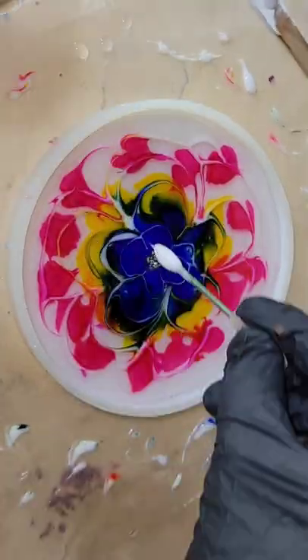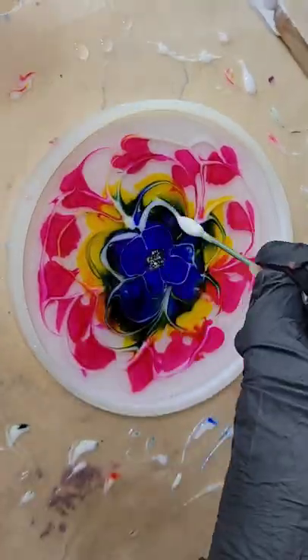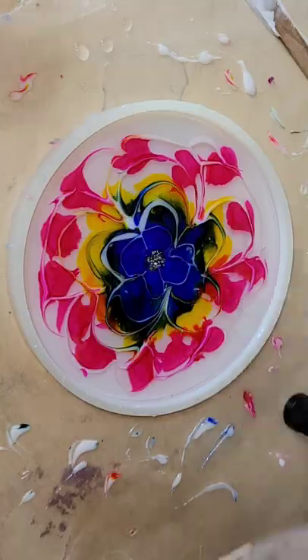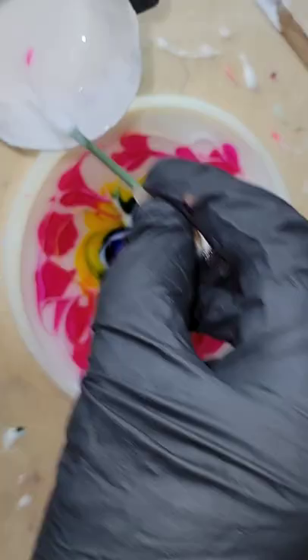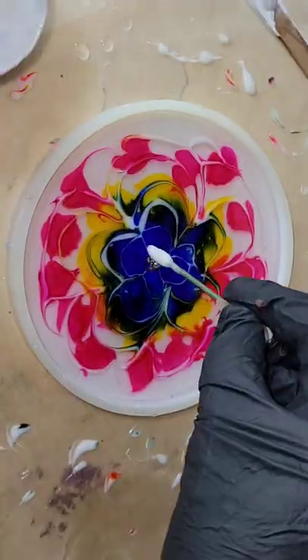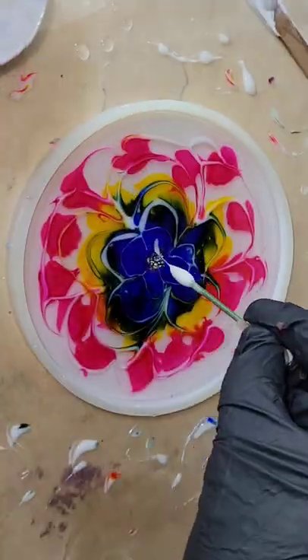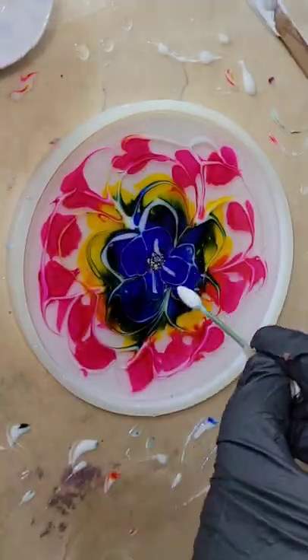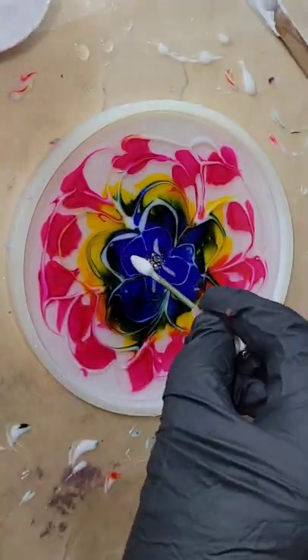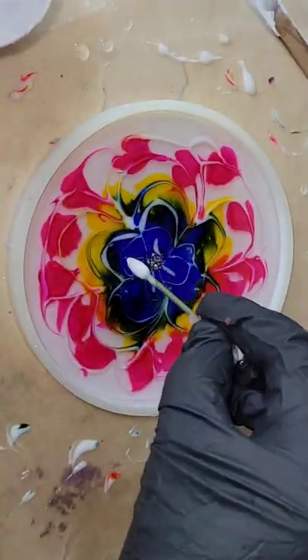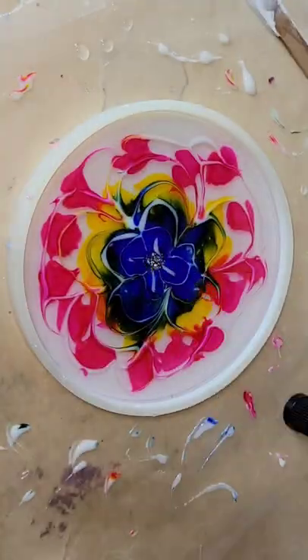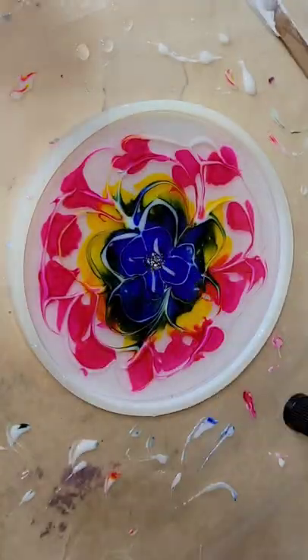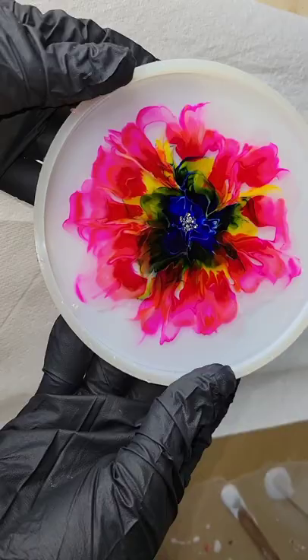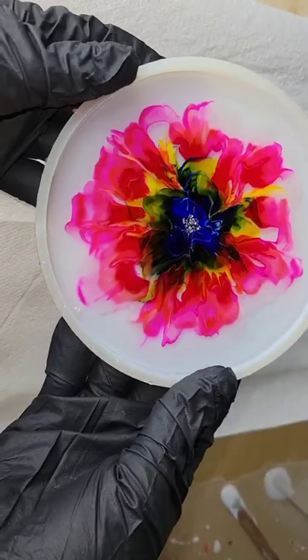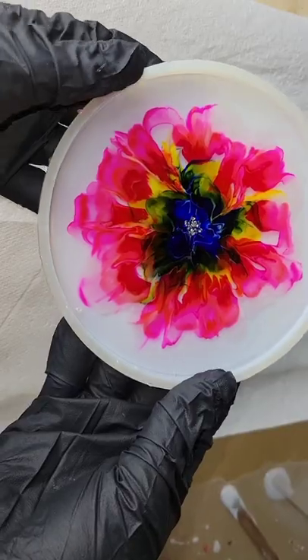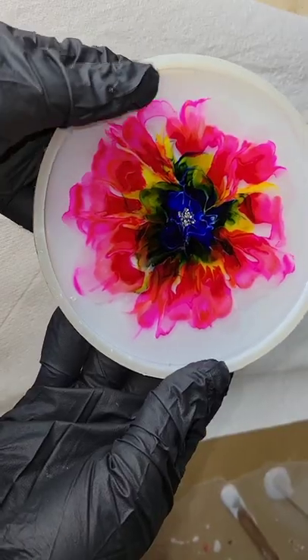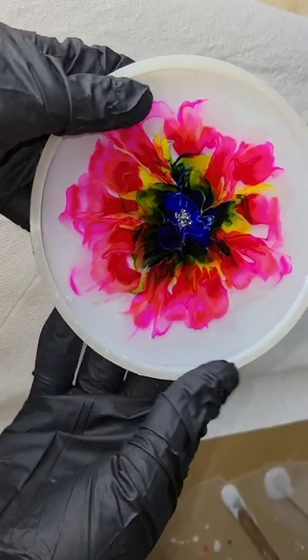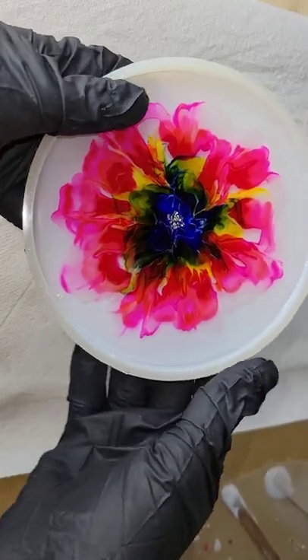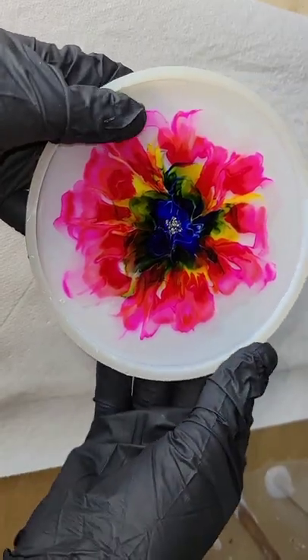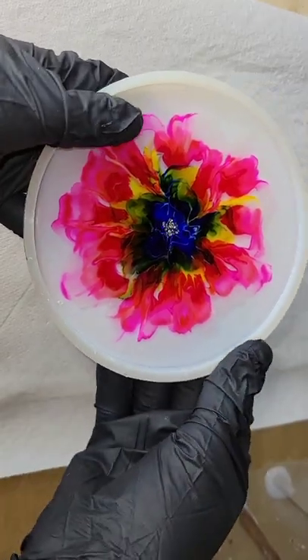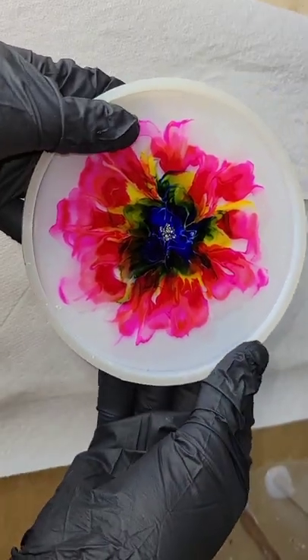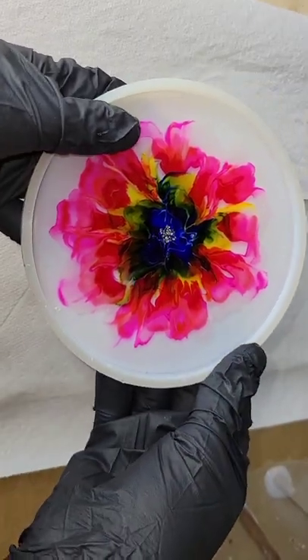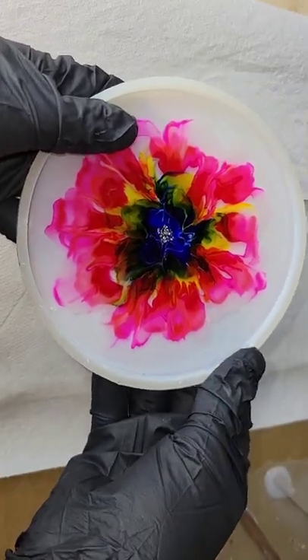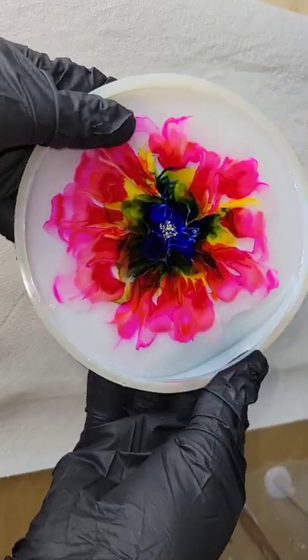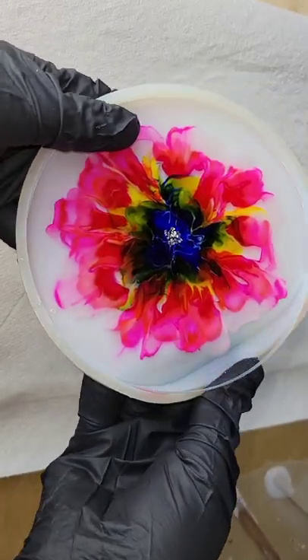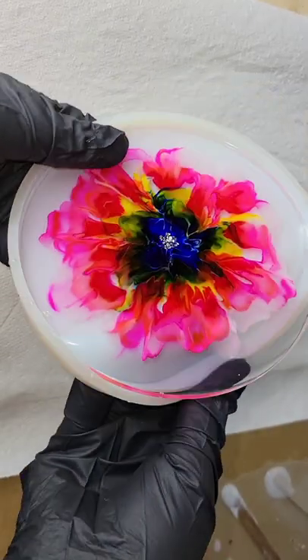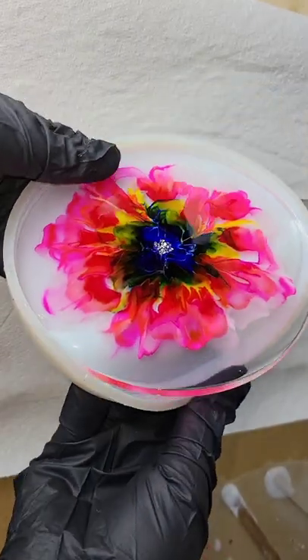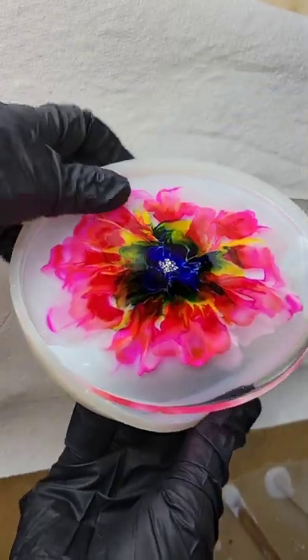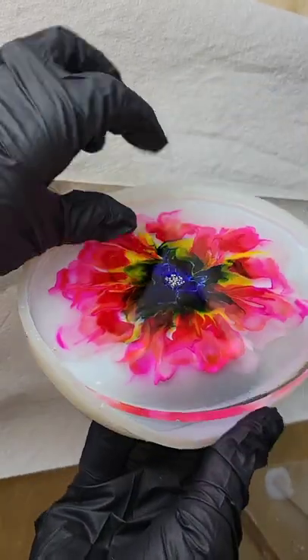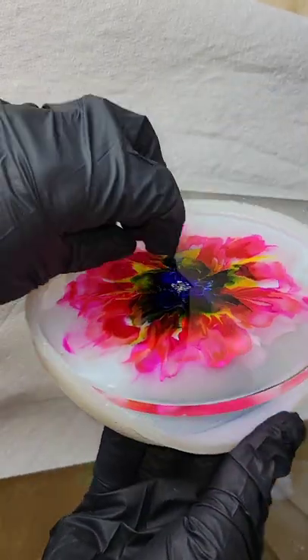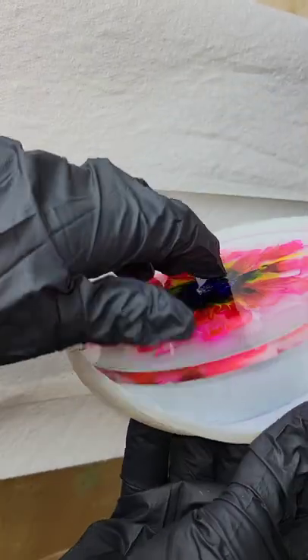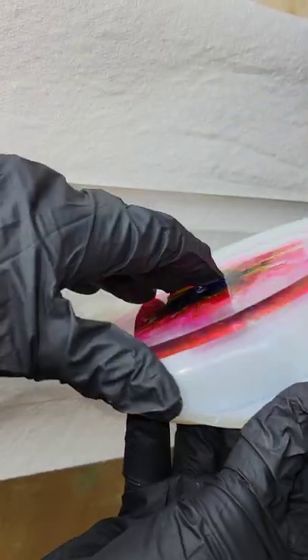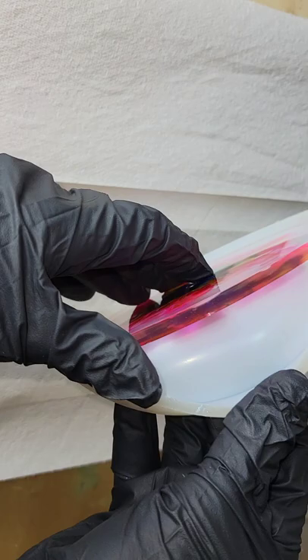And that's pretty much it. Covered it up, let it dry overnight, and here we are ready to demold it.